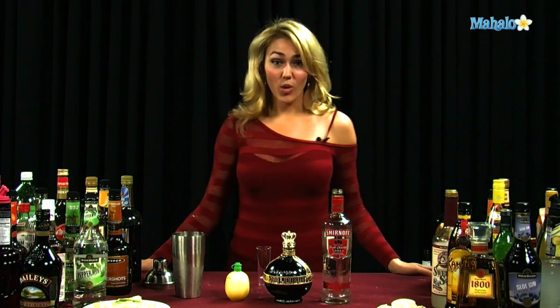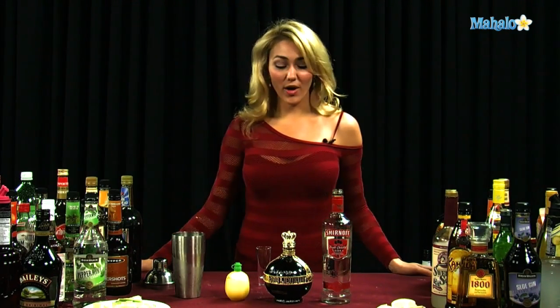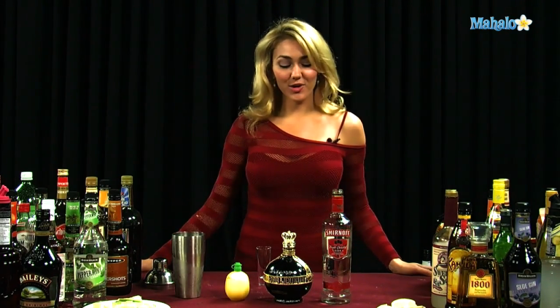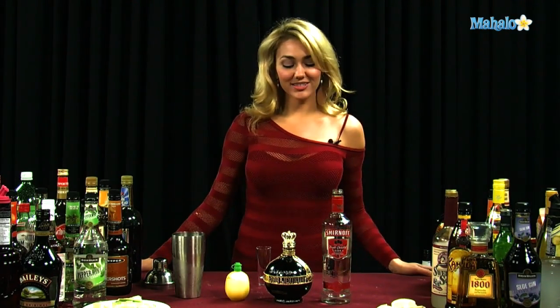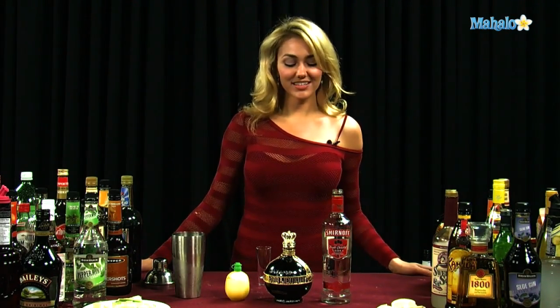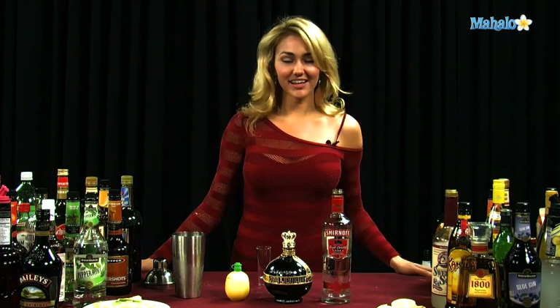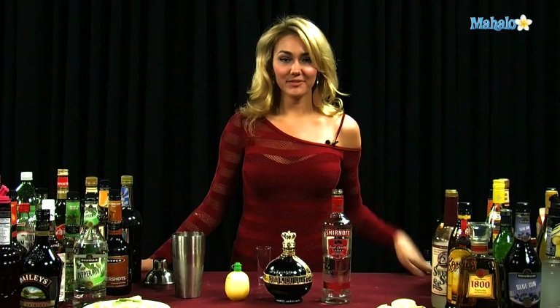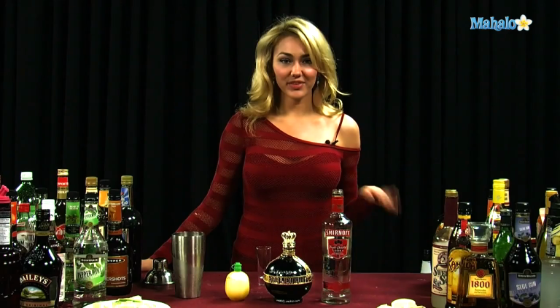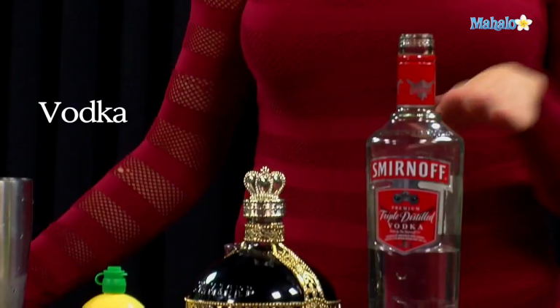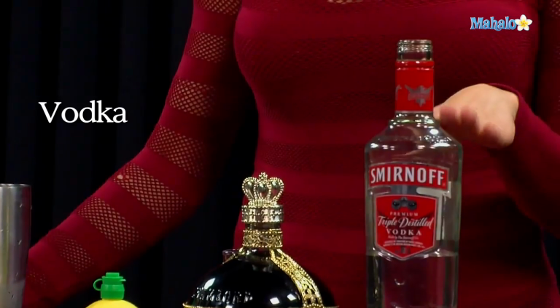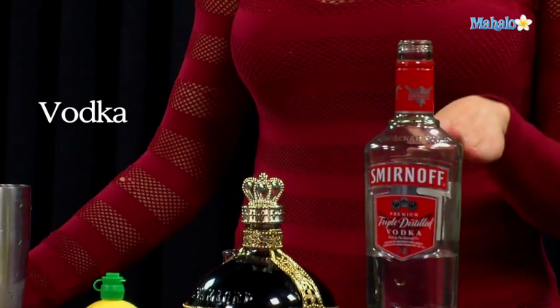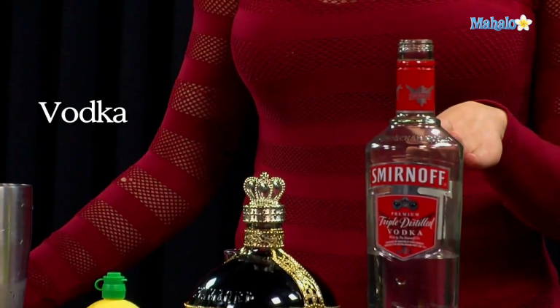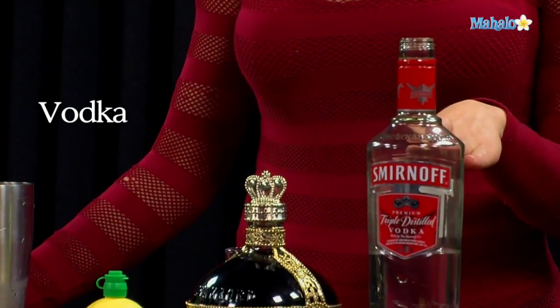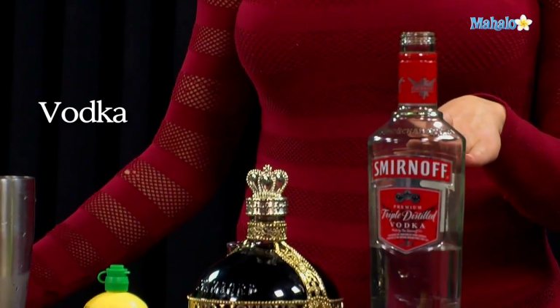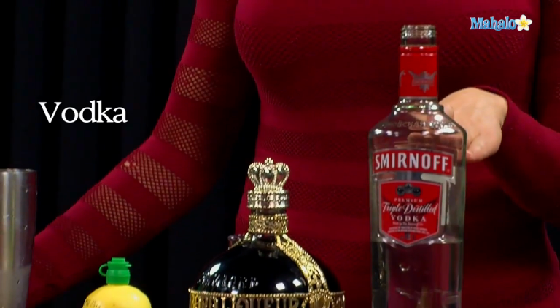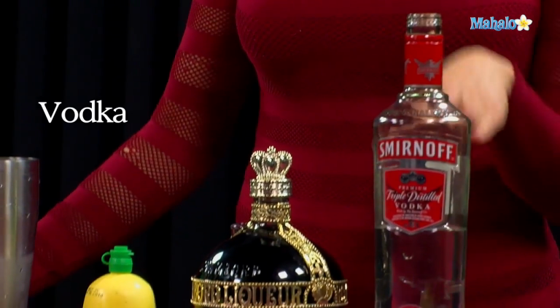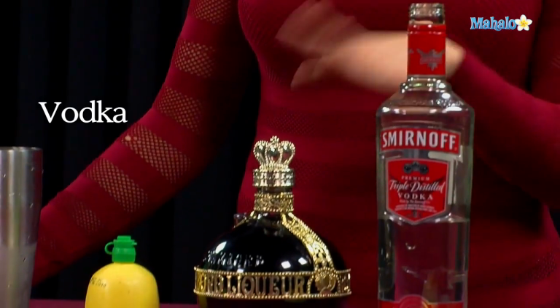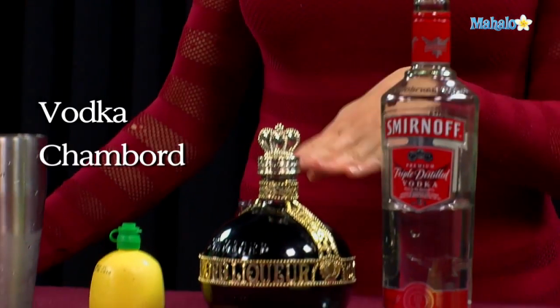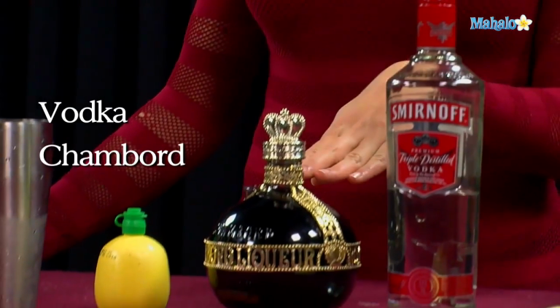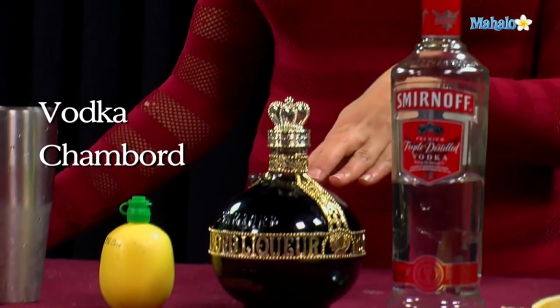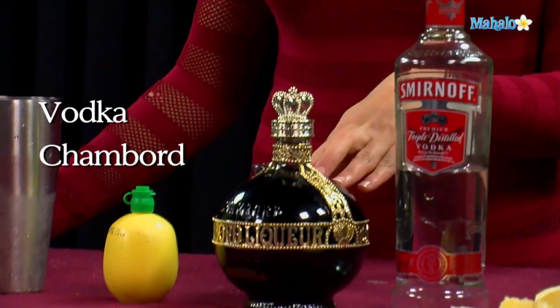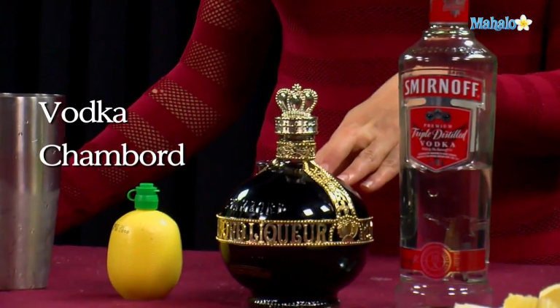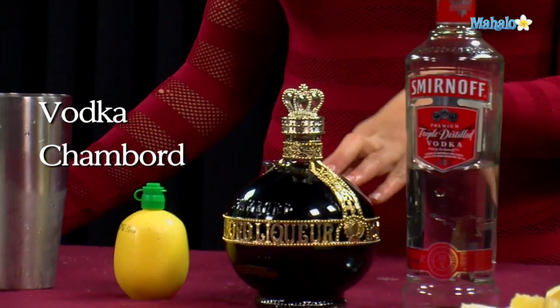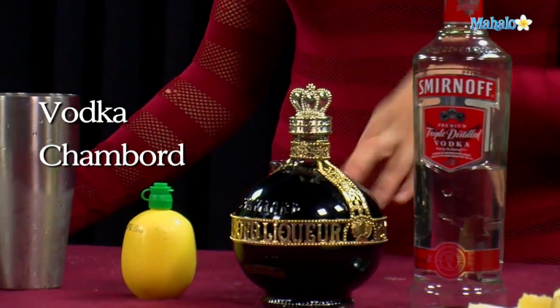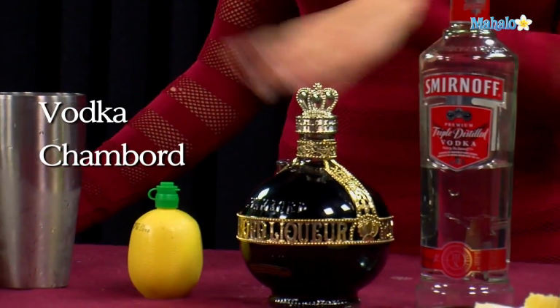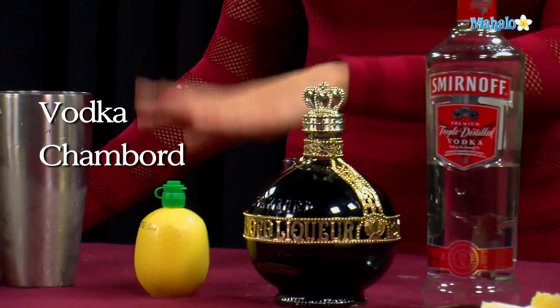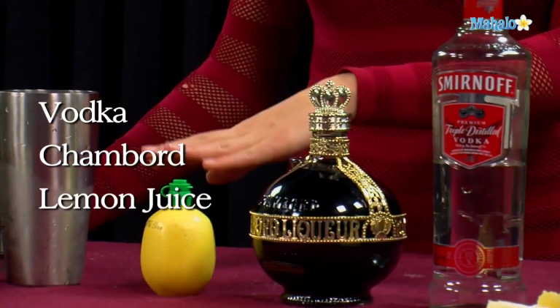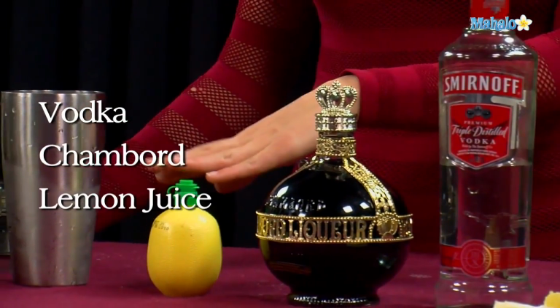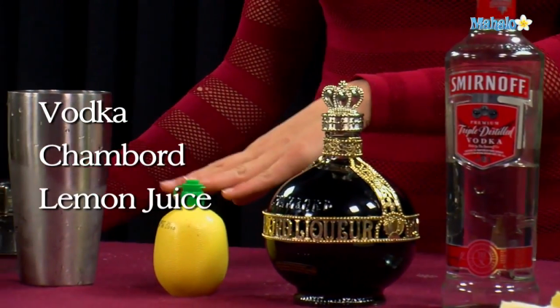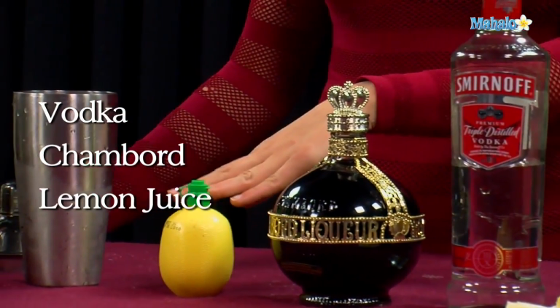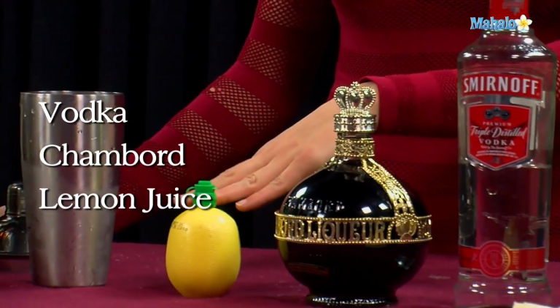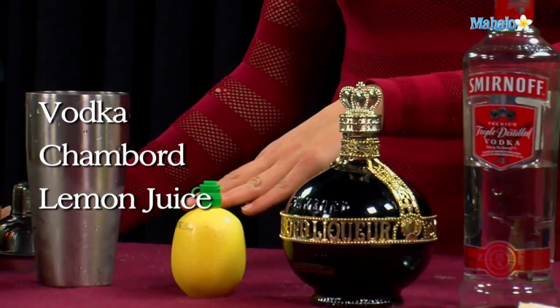What you're going to need is vodka, Chambord, and lemon juice.